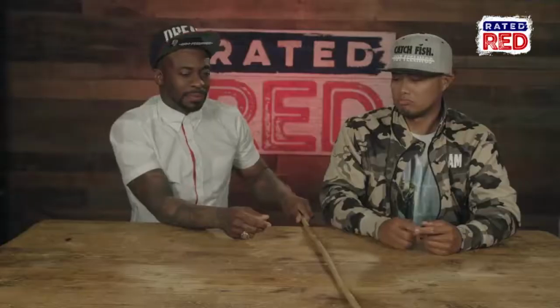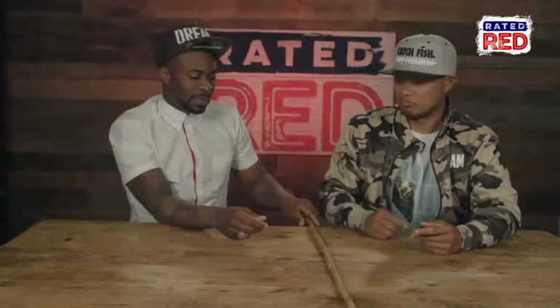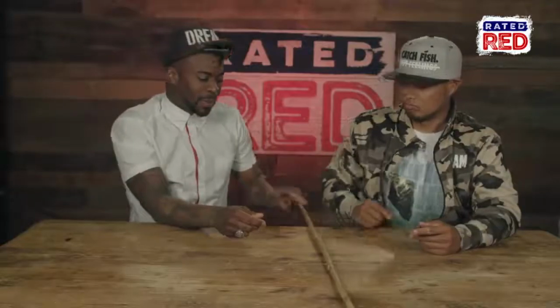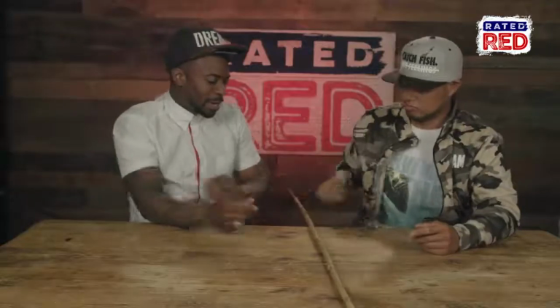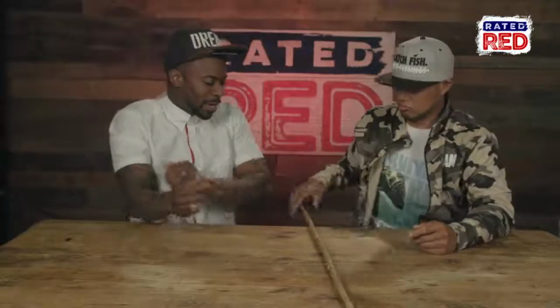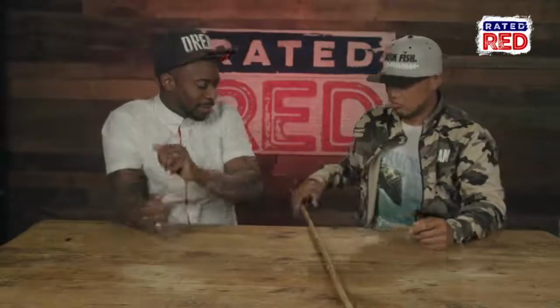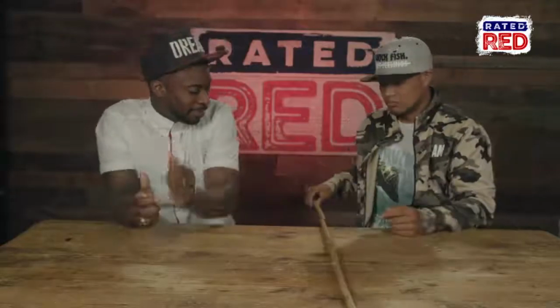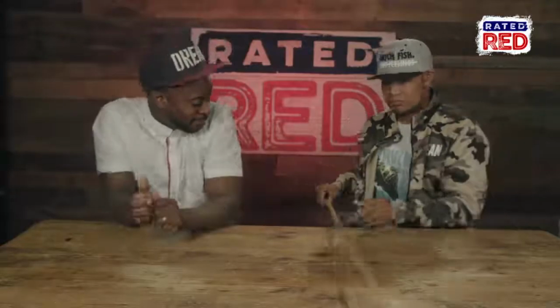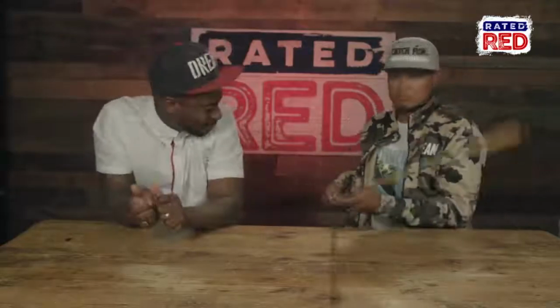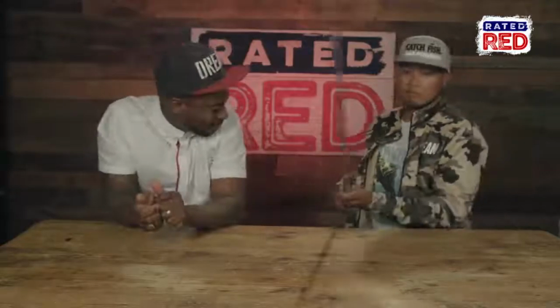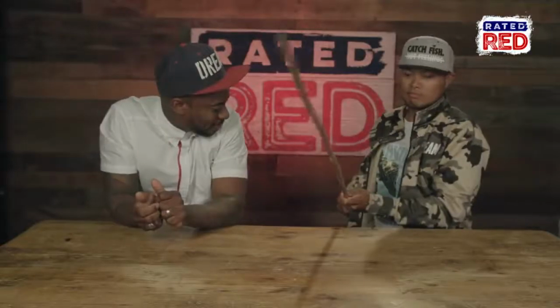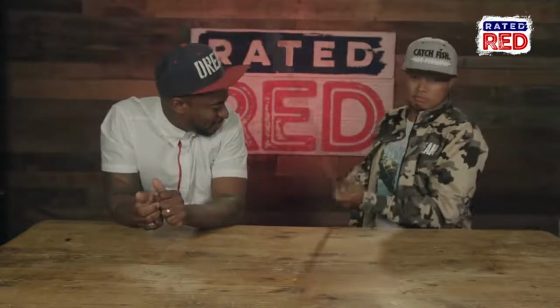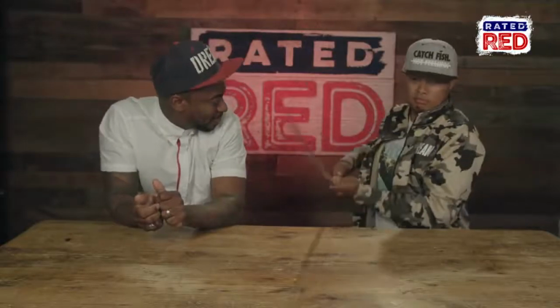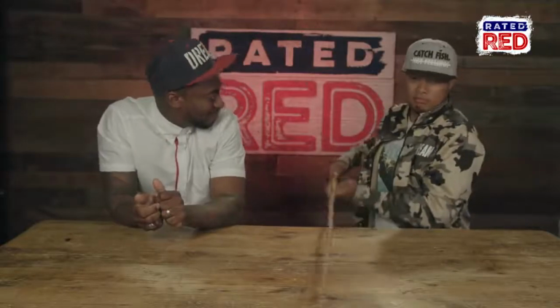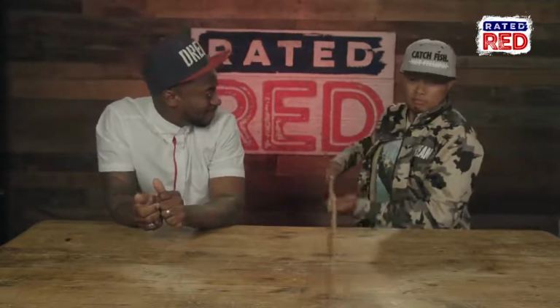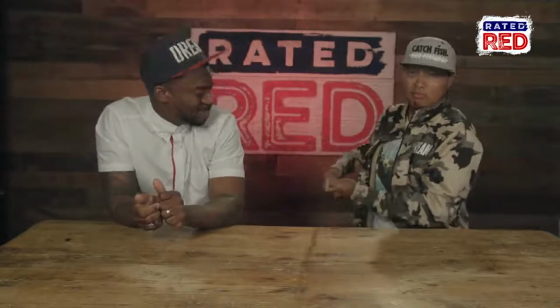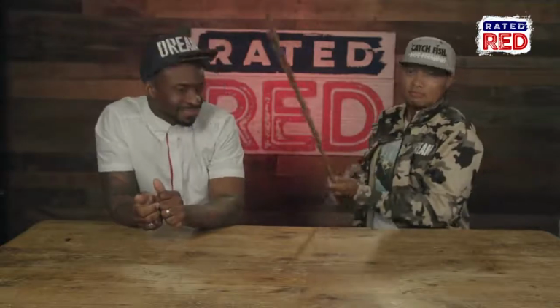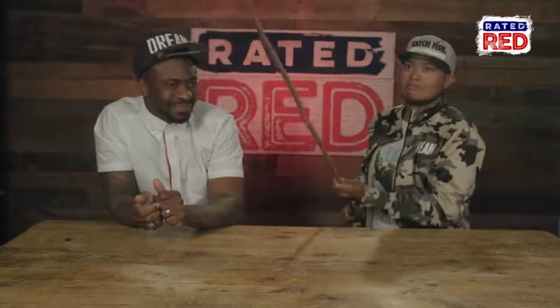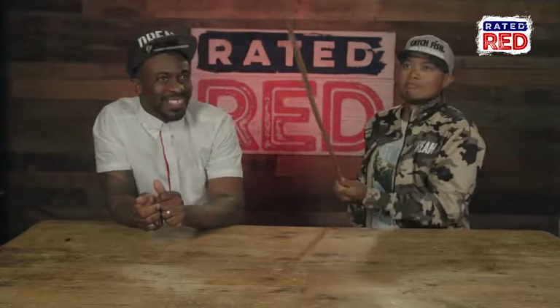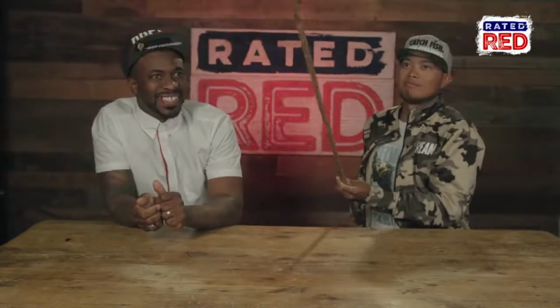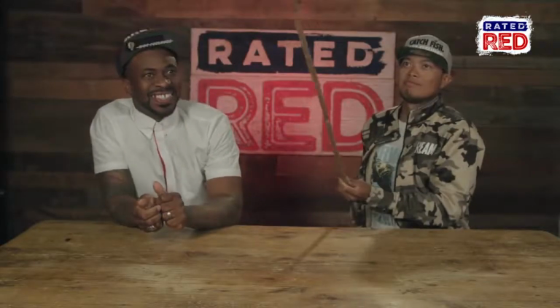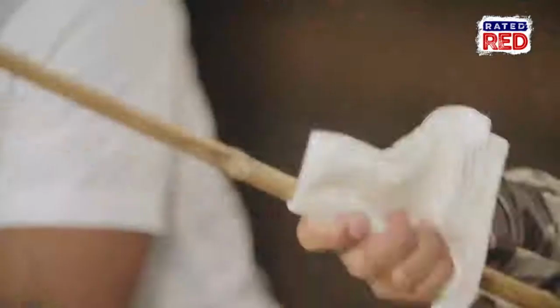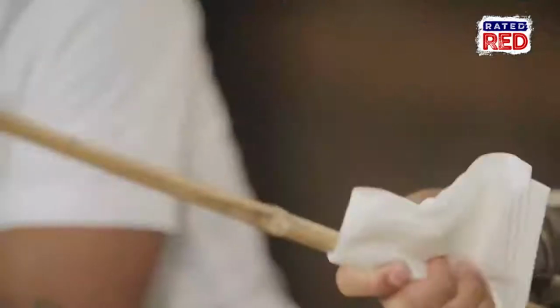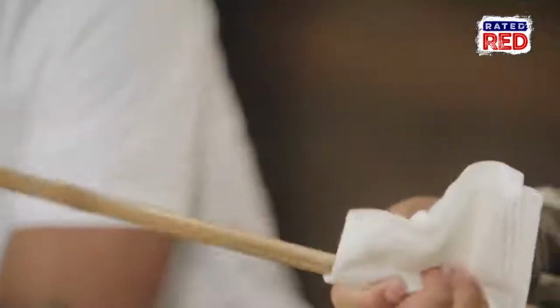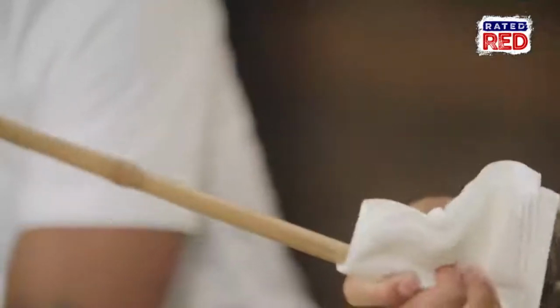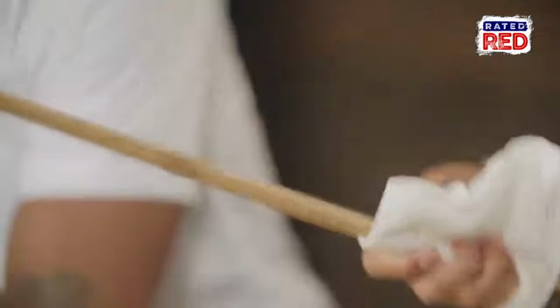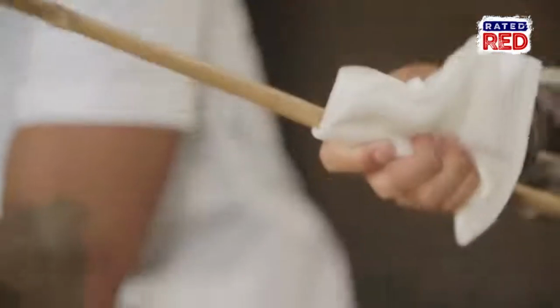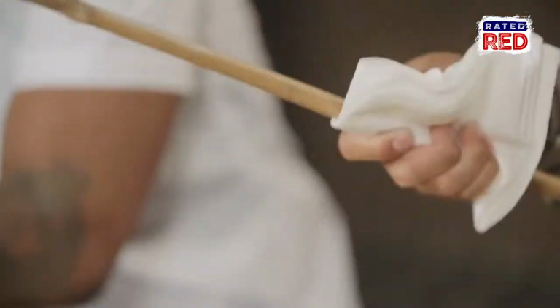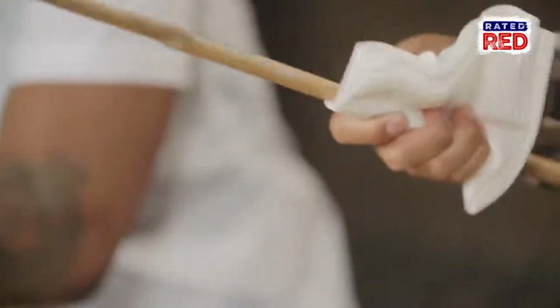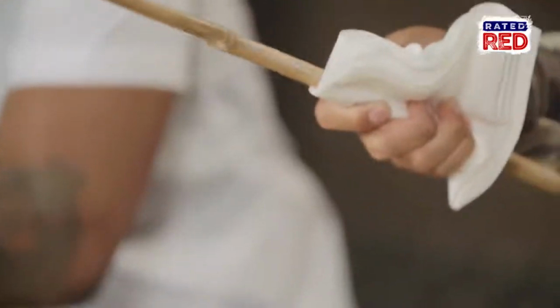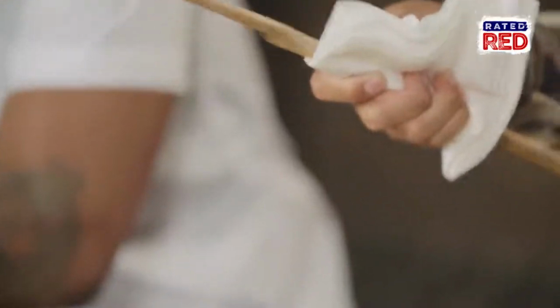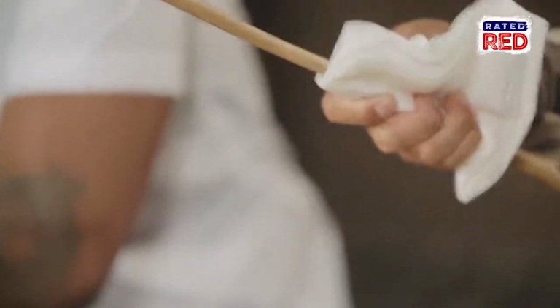First step, you want to make sure the piece of cane is free of any leaves and fairly clean. Maybe give it a good wipe down to be sure.